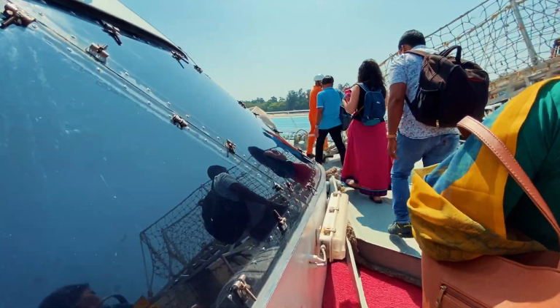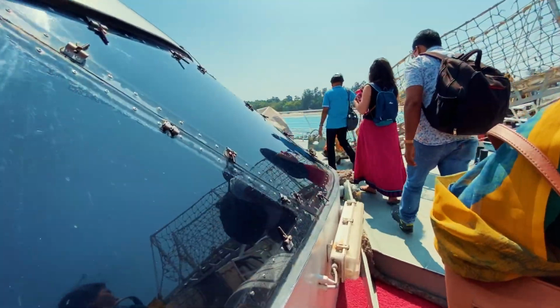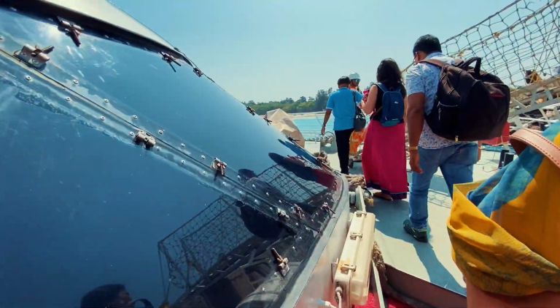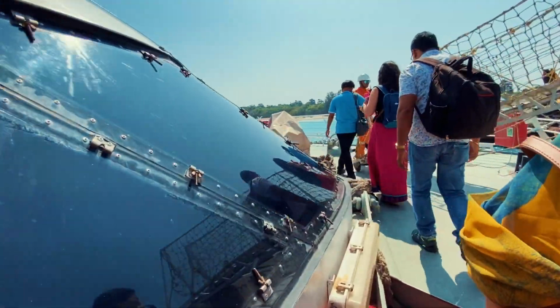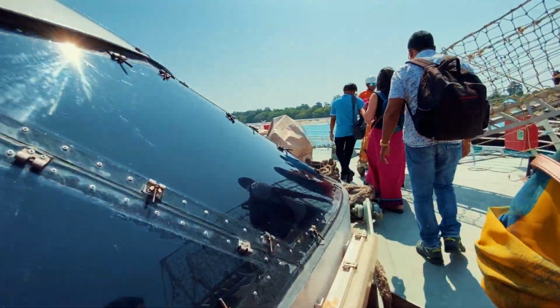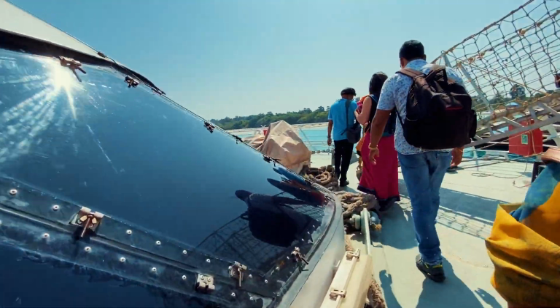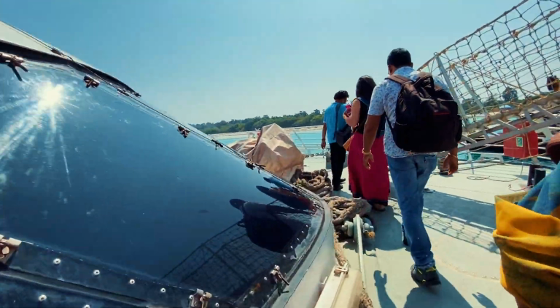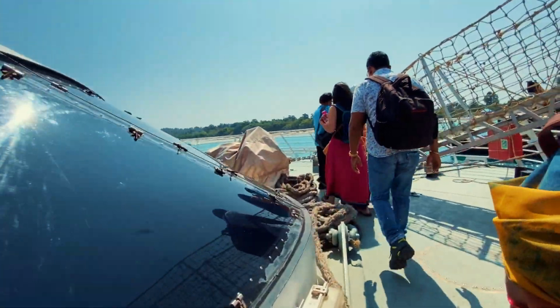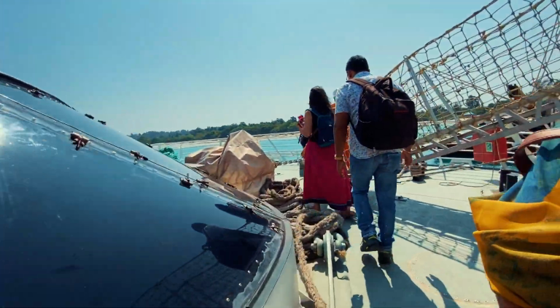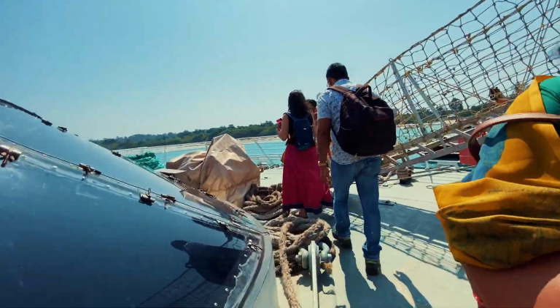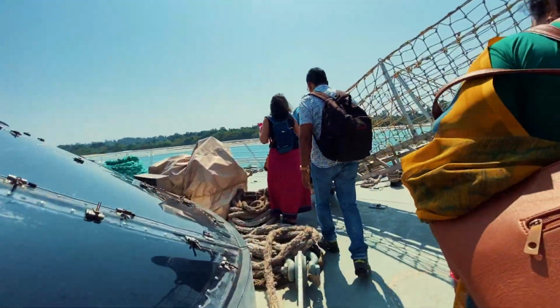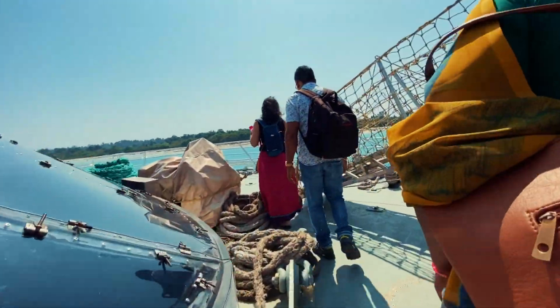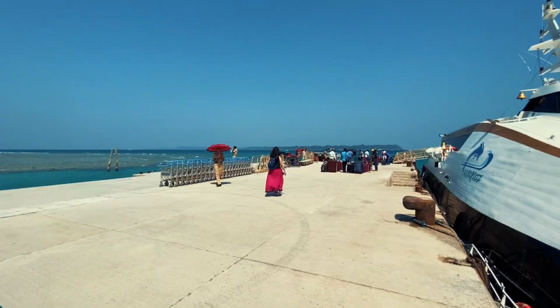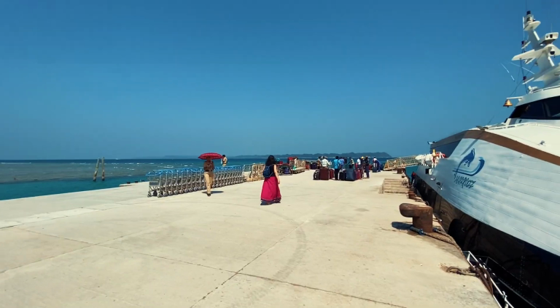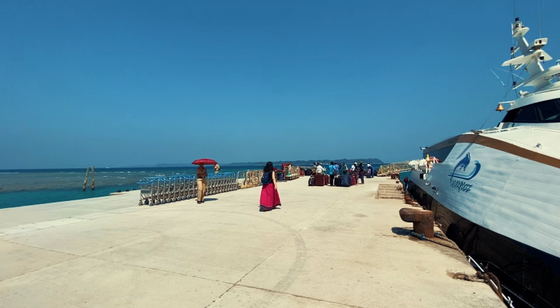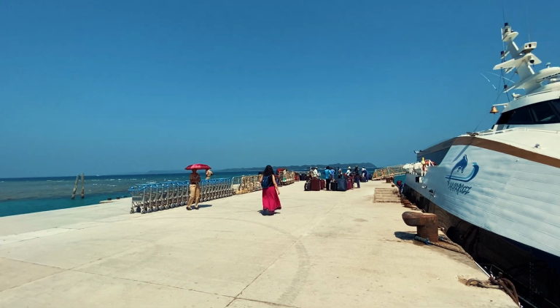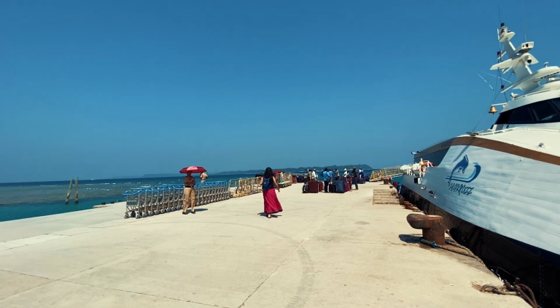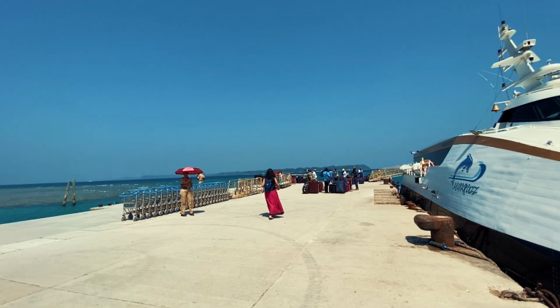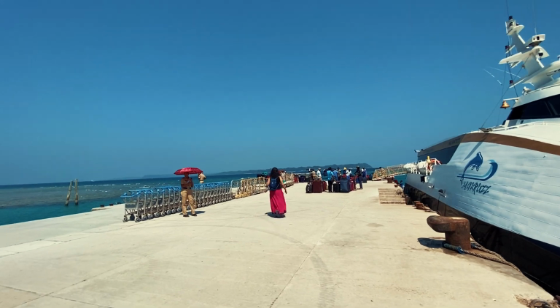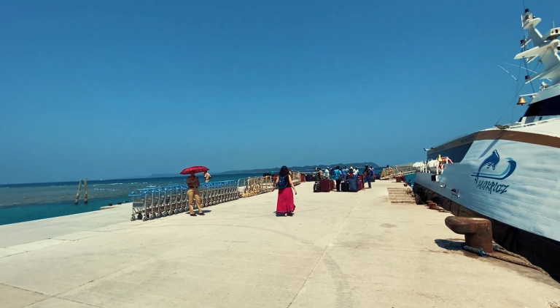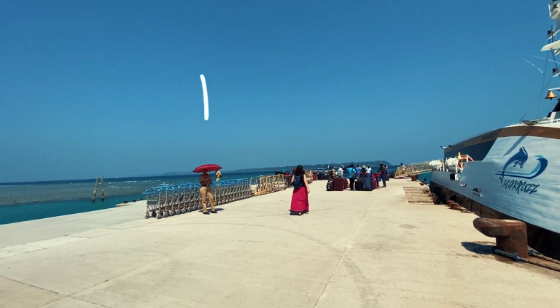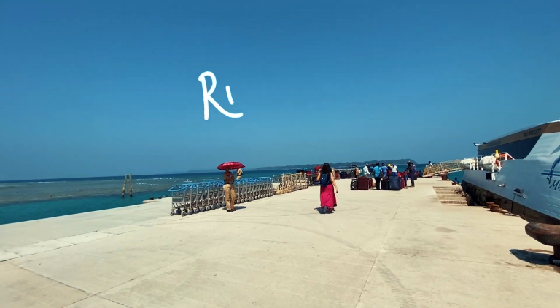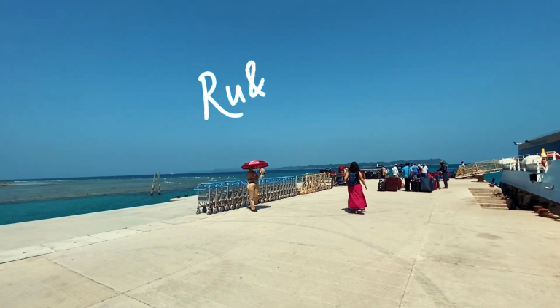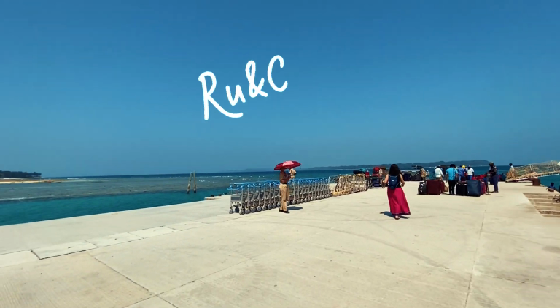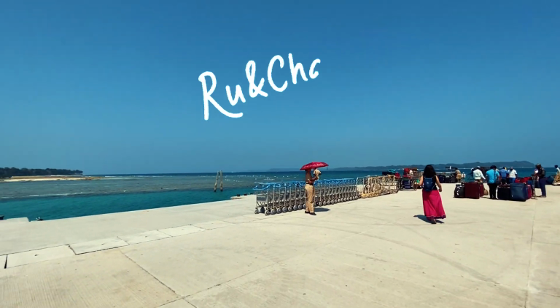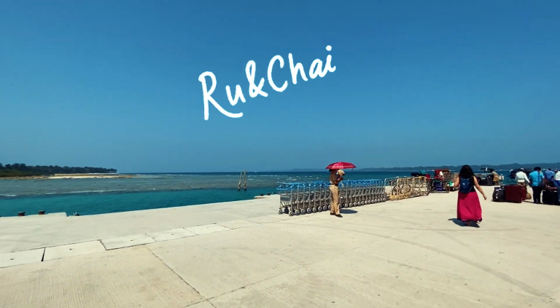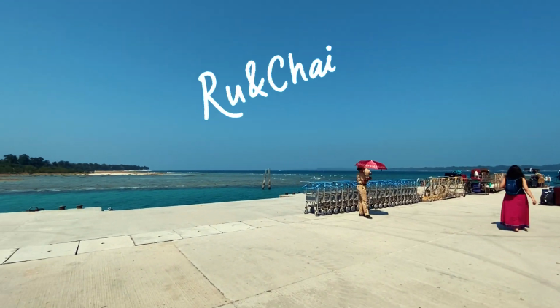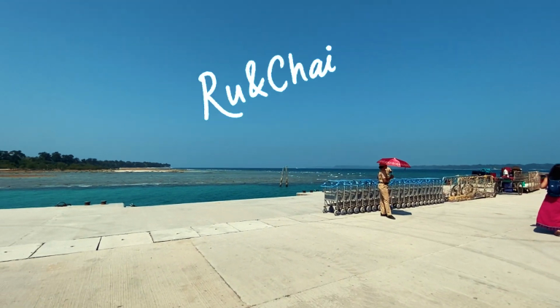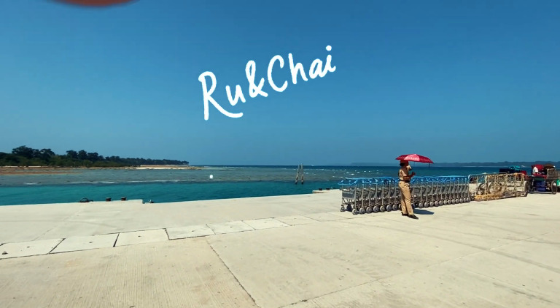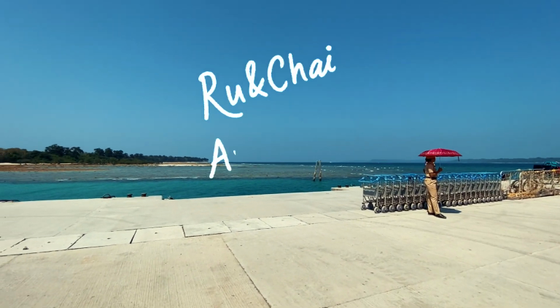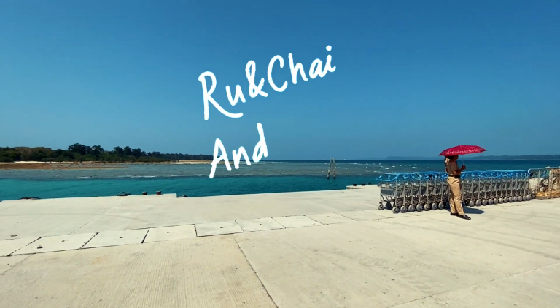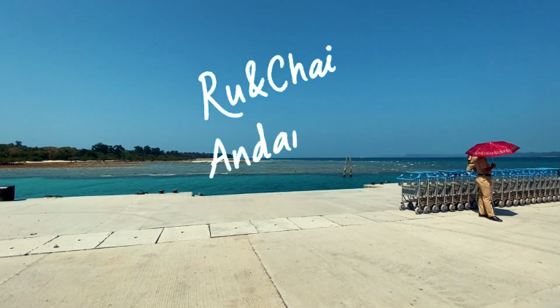An Andaman trip is just incomplete without Neil Island. Just look at those colours of the water.